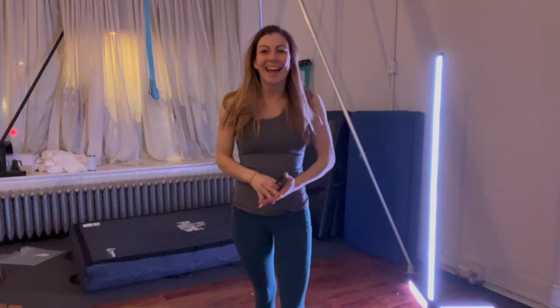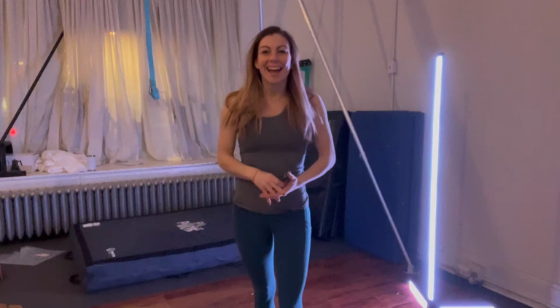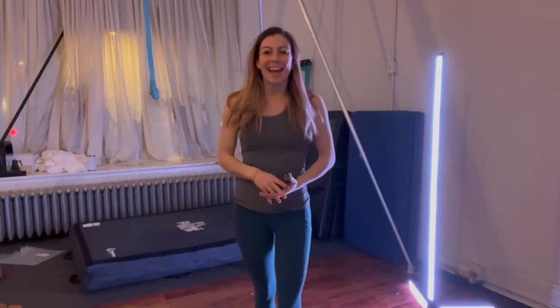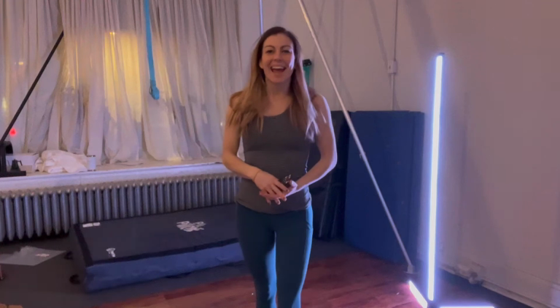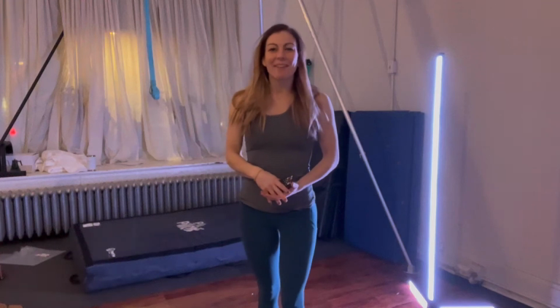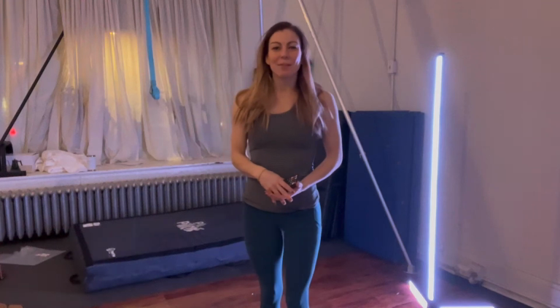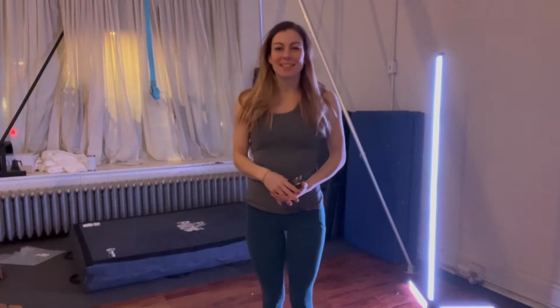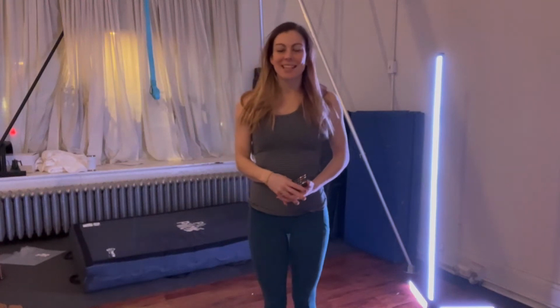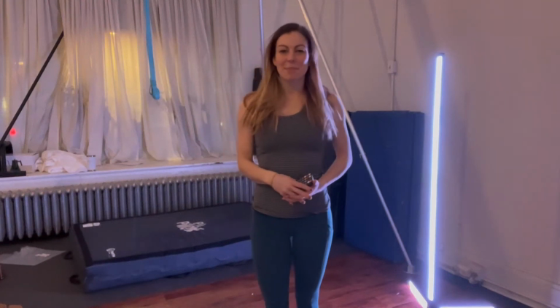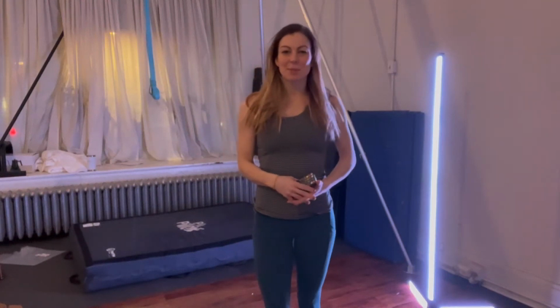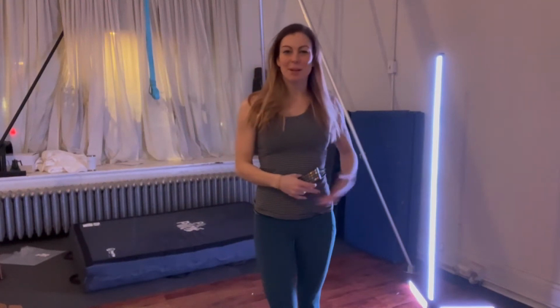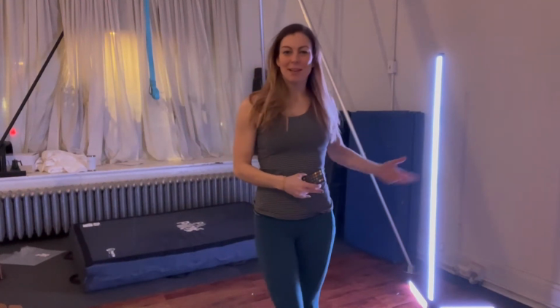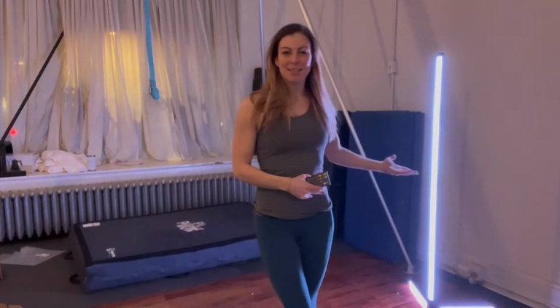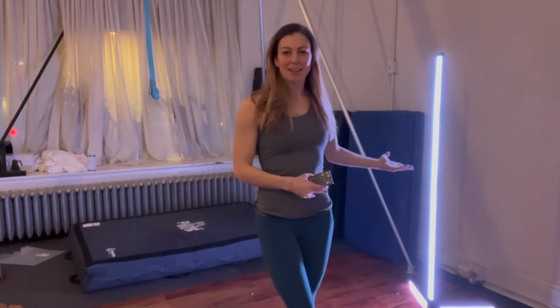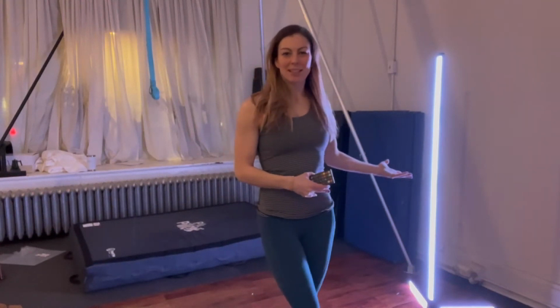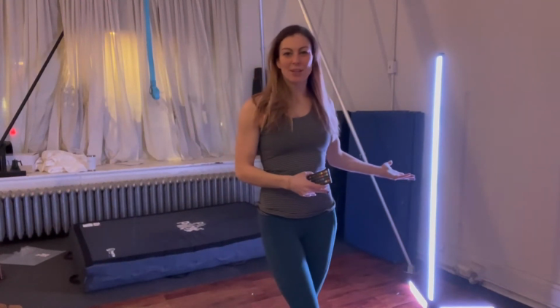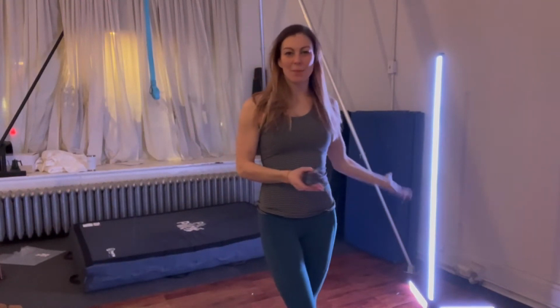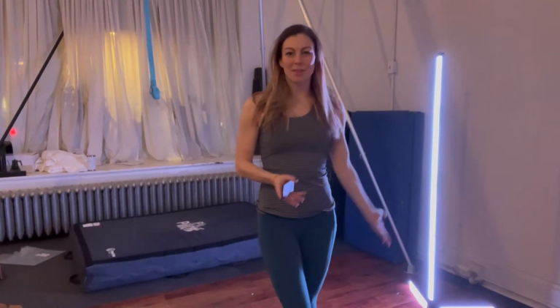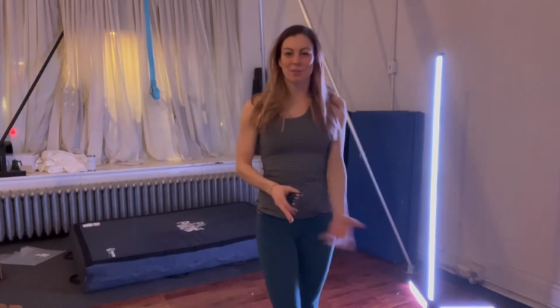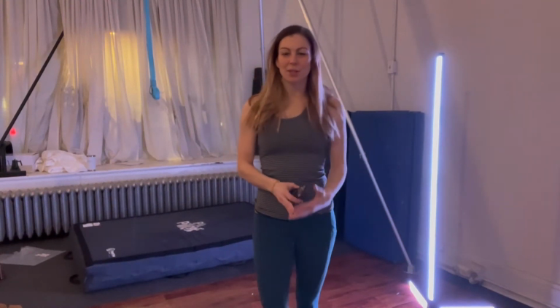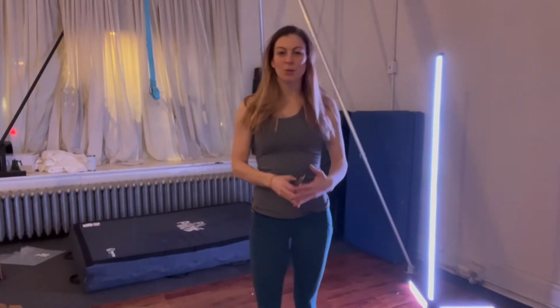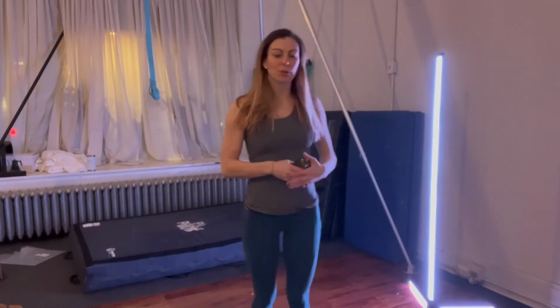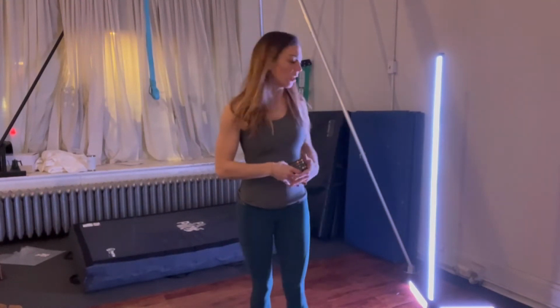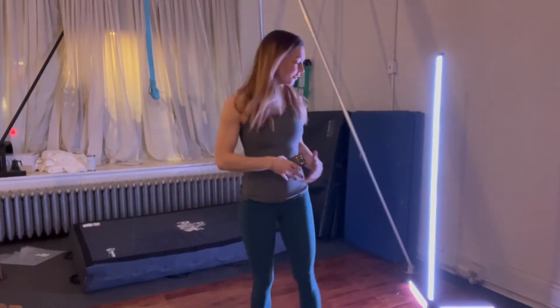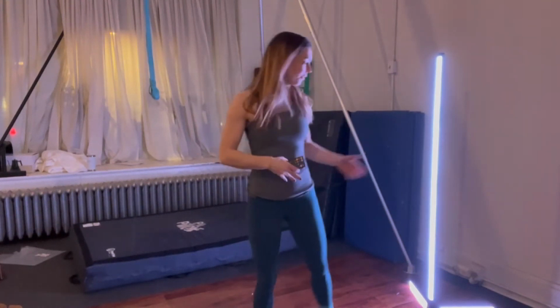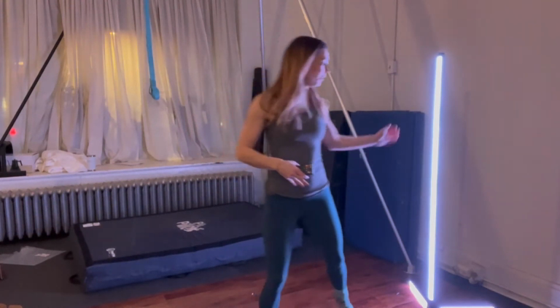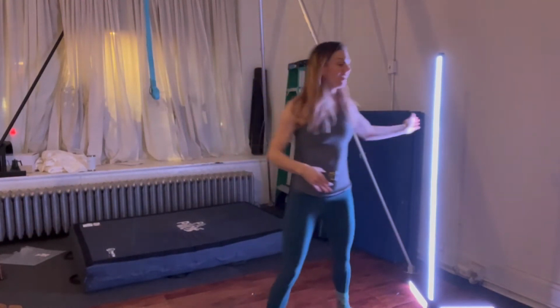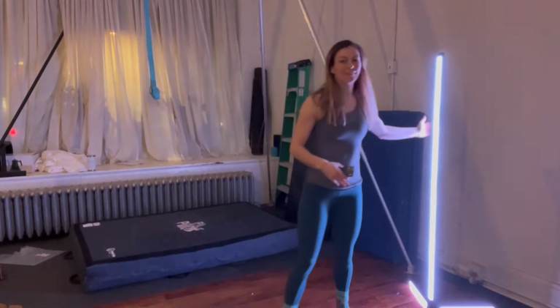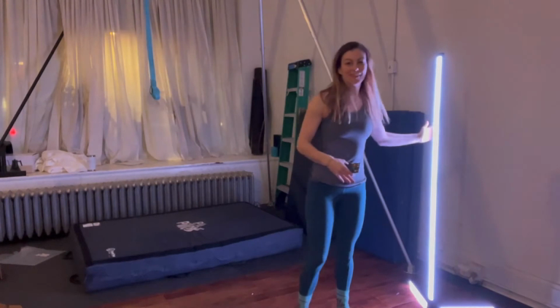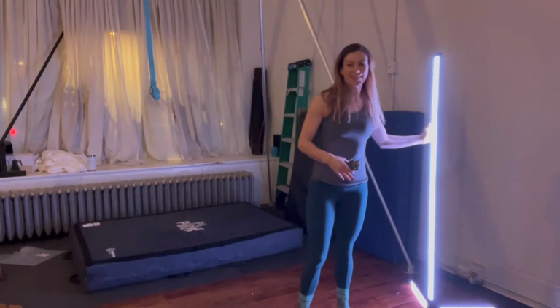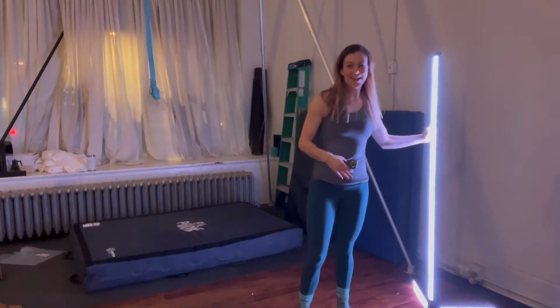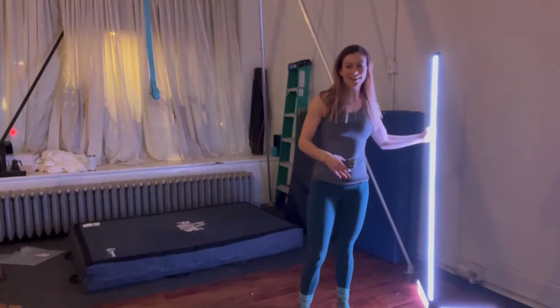Hey everyone, today I'm going to spend a minute talking to you about this really cool, colorful, fun light here.